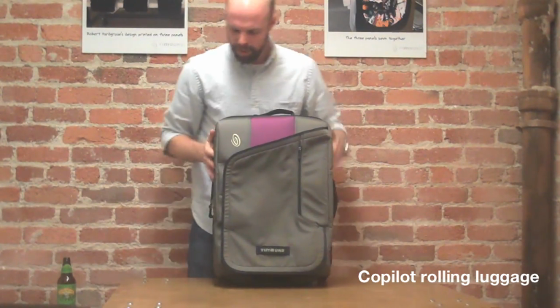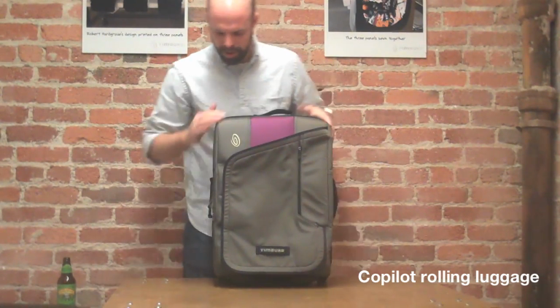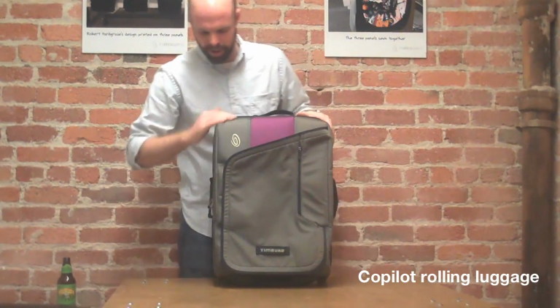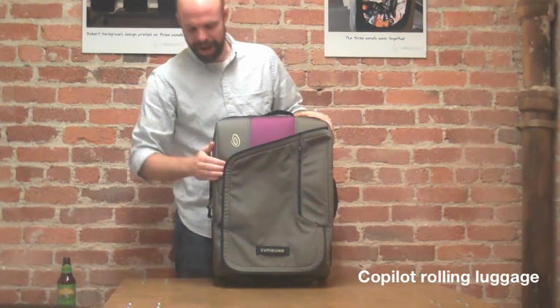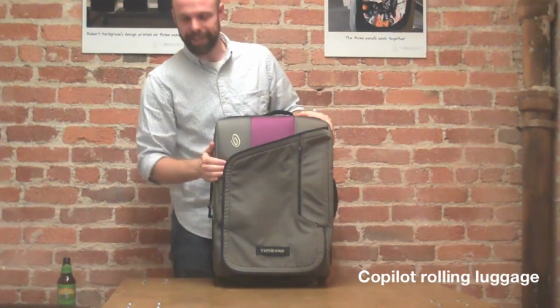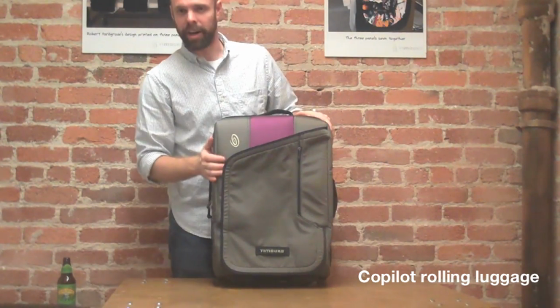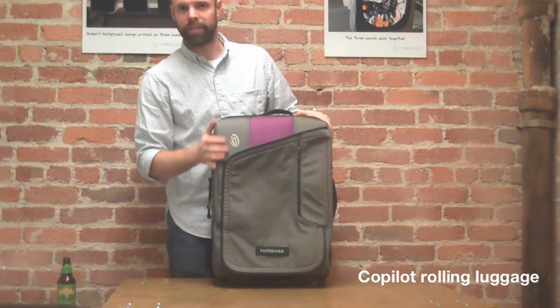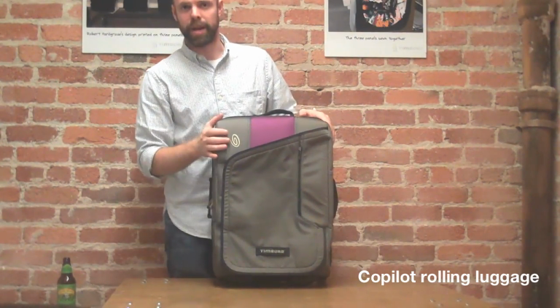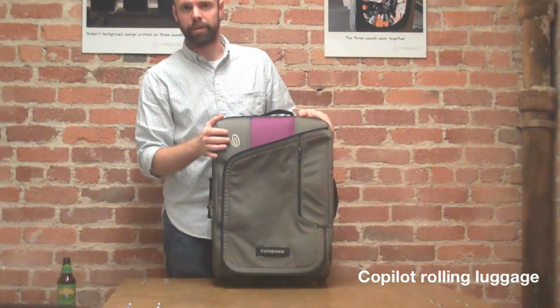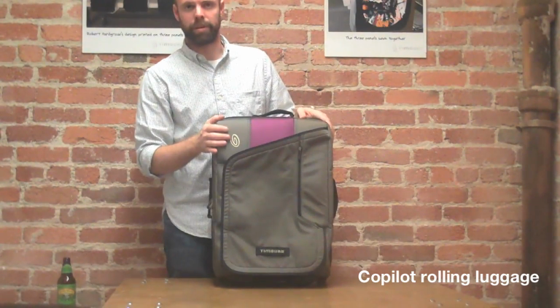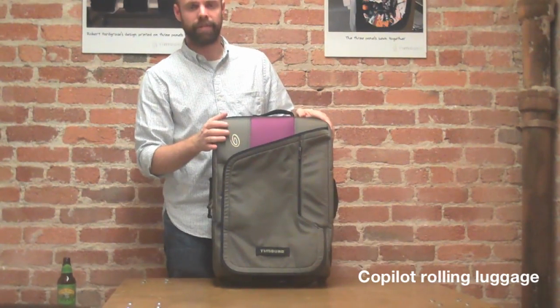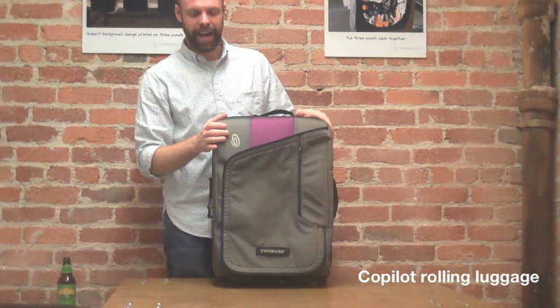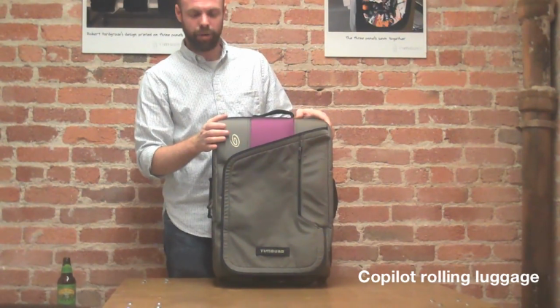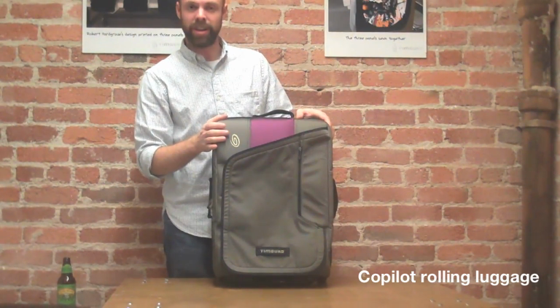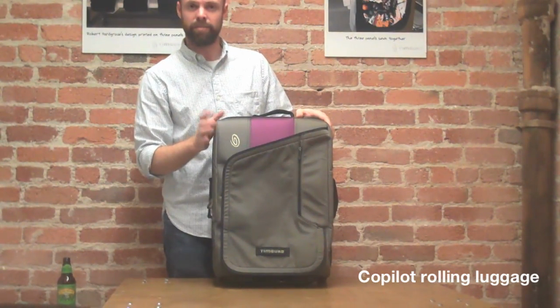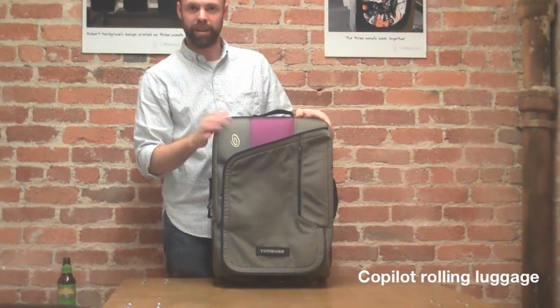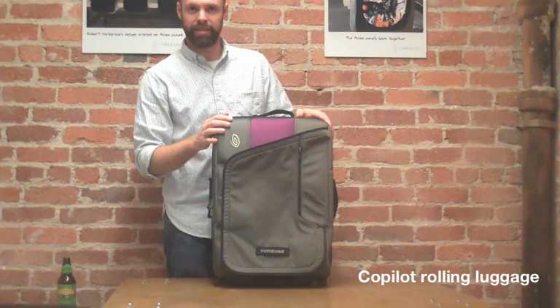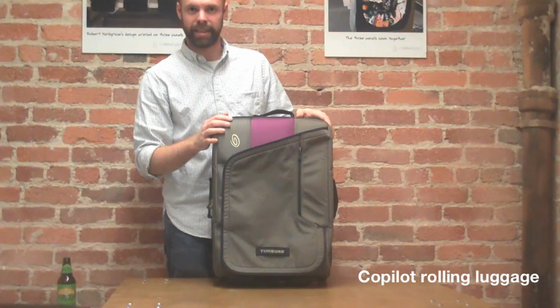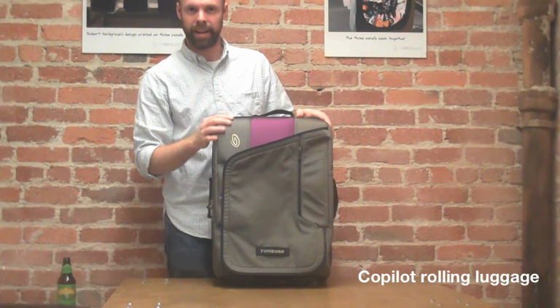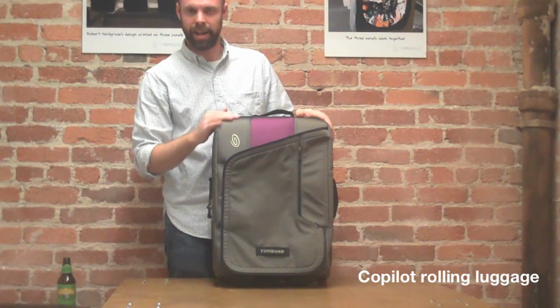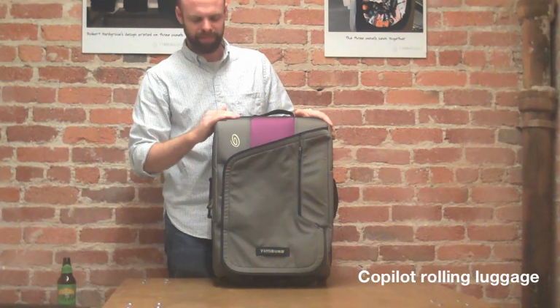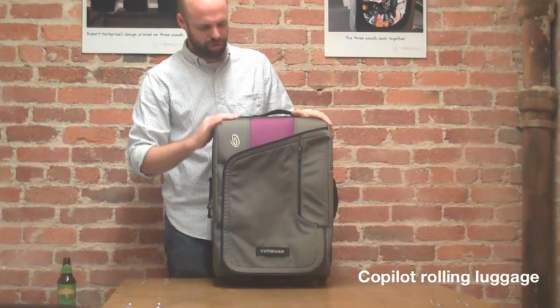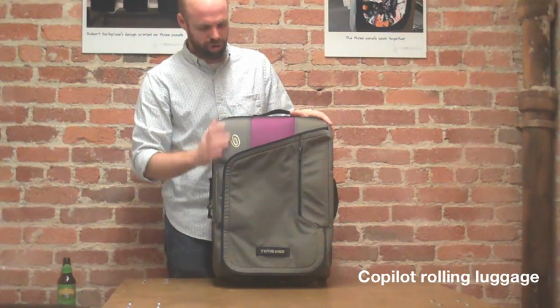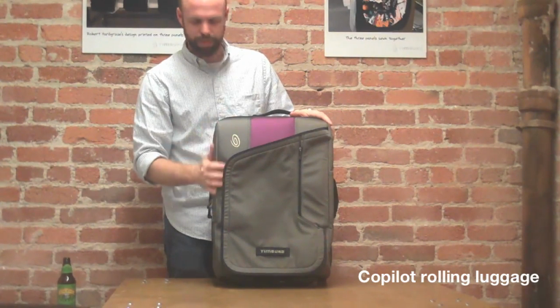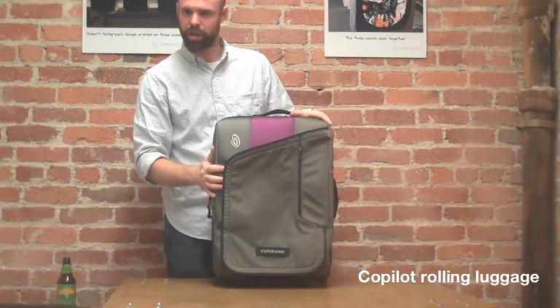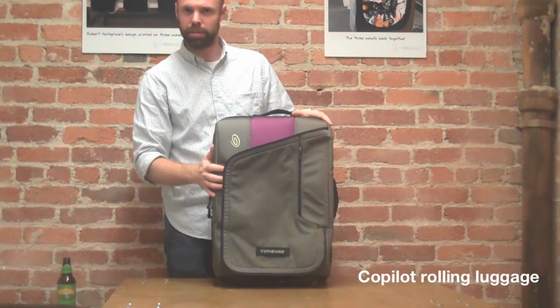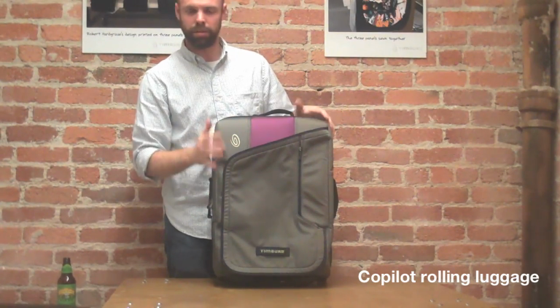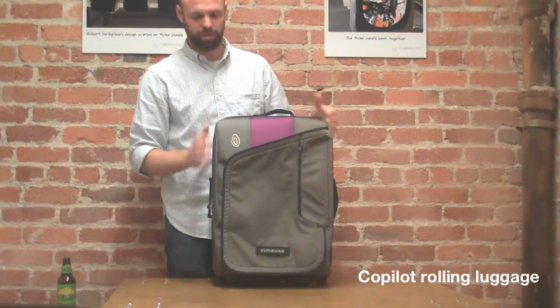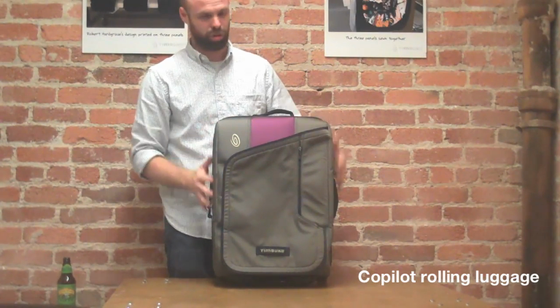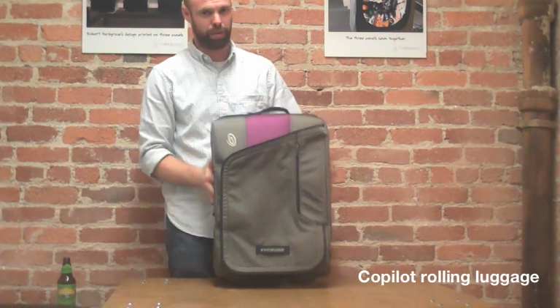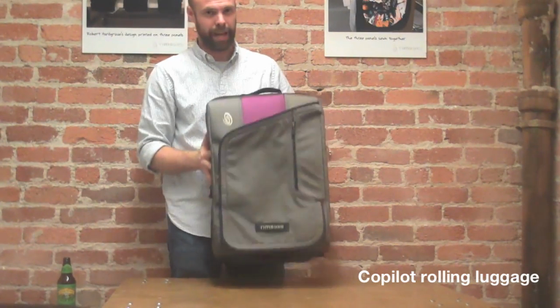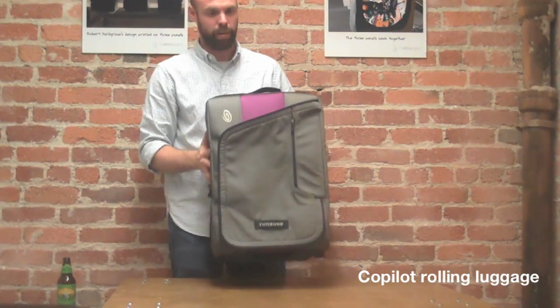The bag itself is made with a refined weave ballistic nylon — super durable, super lightweight.